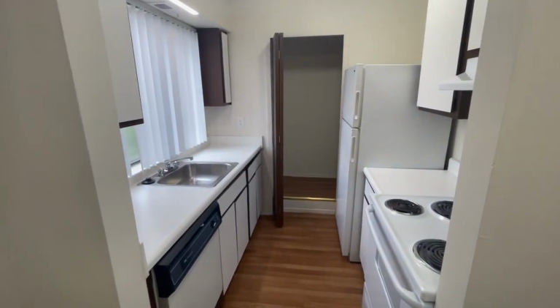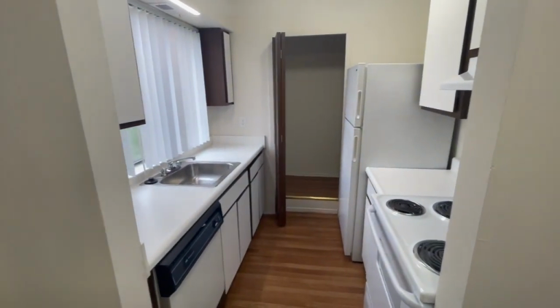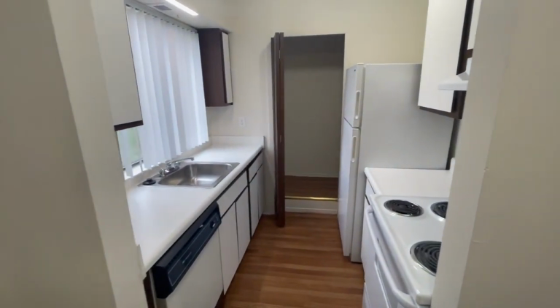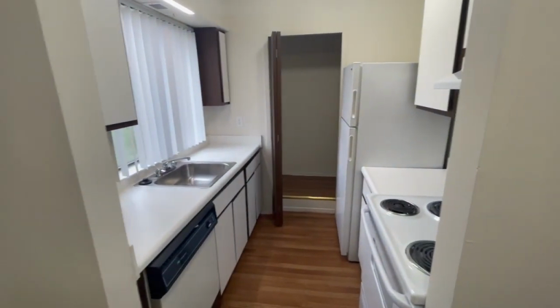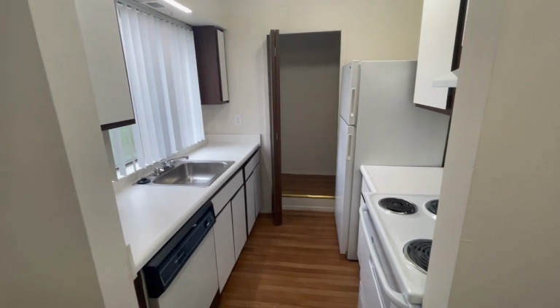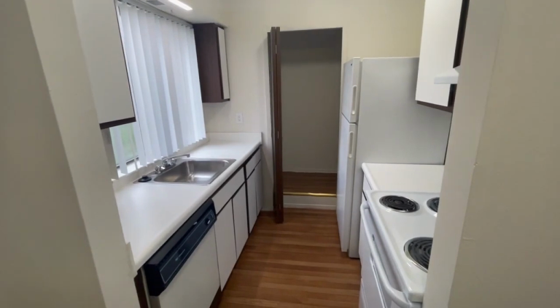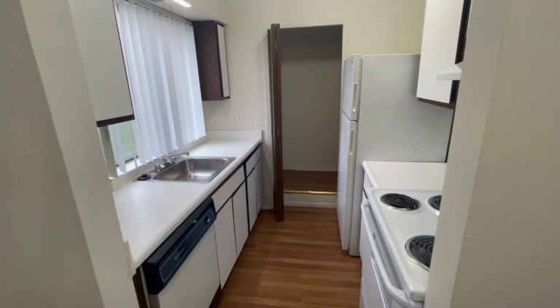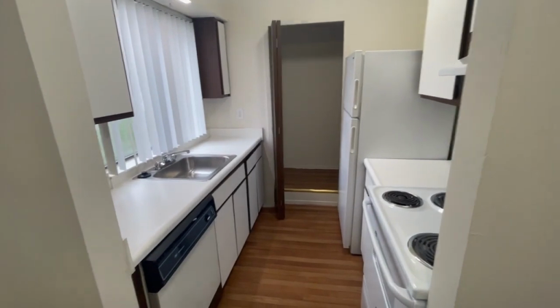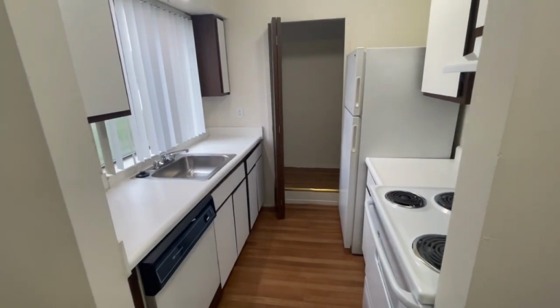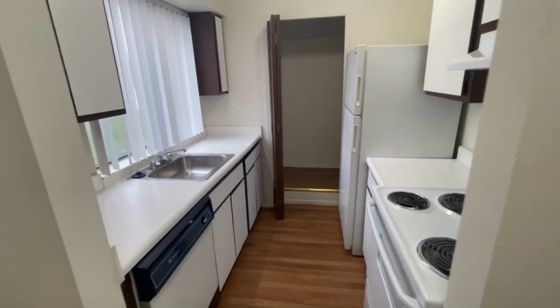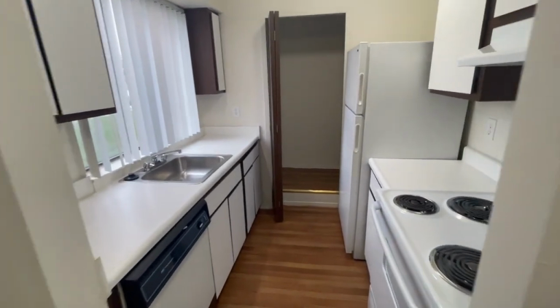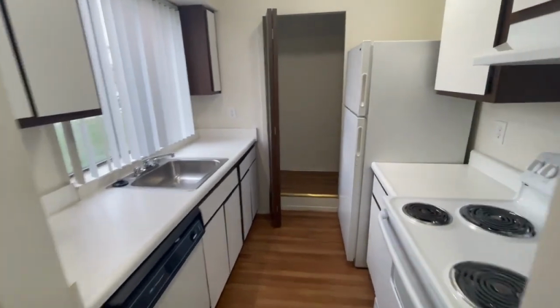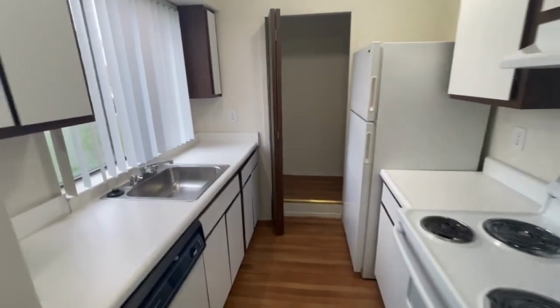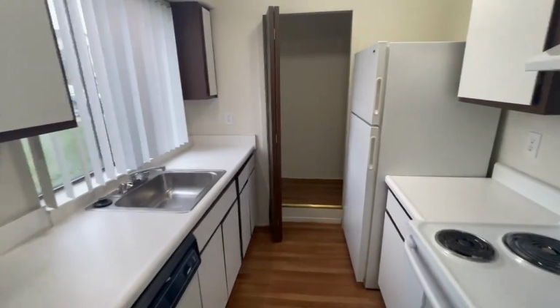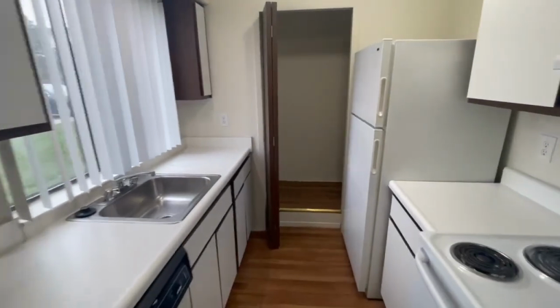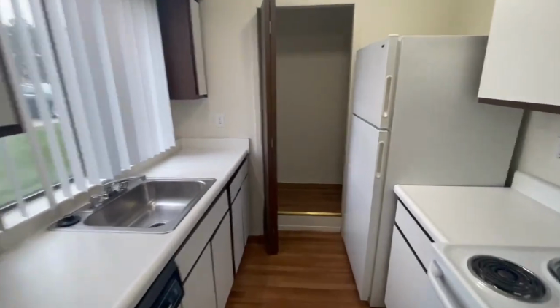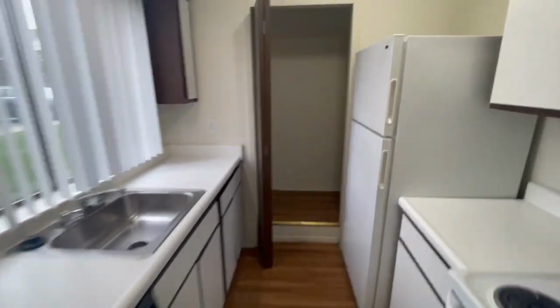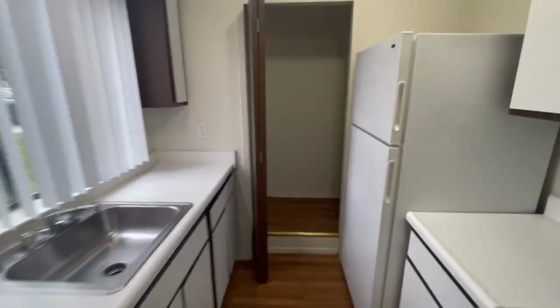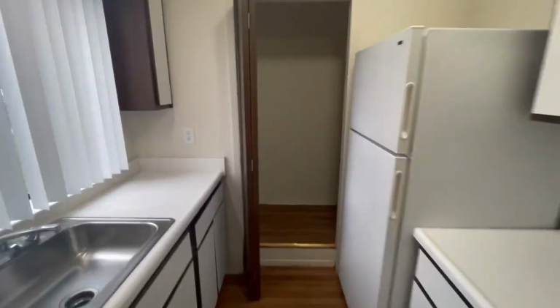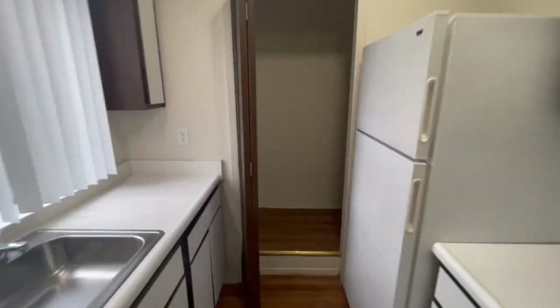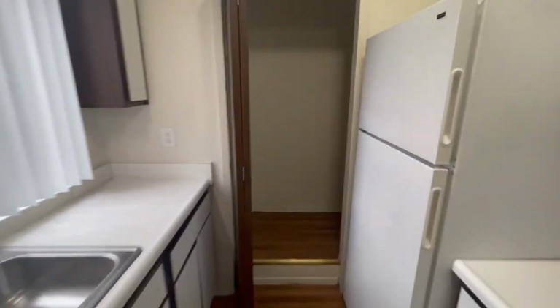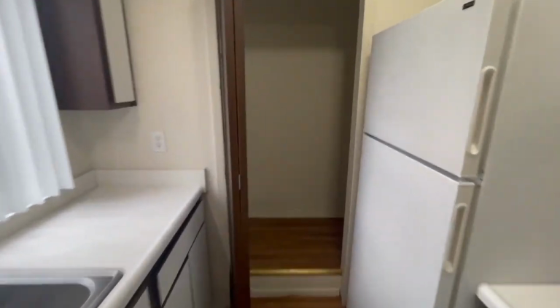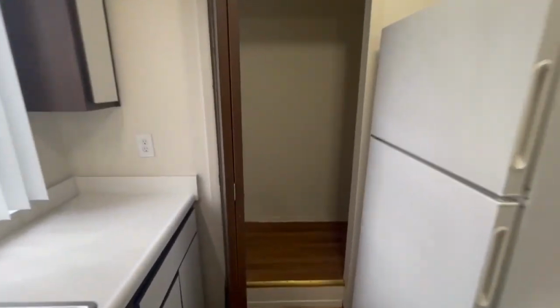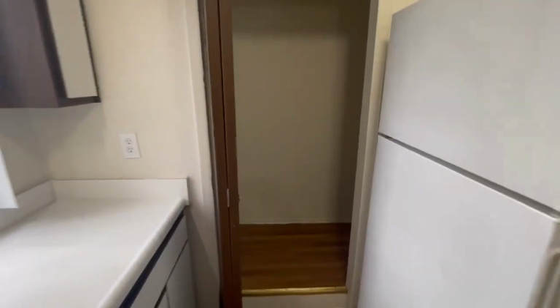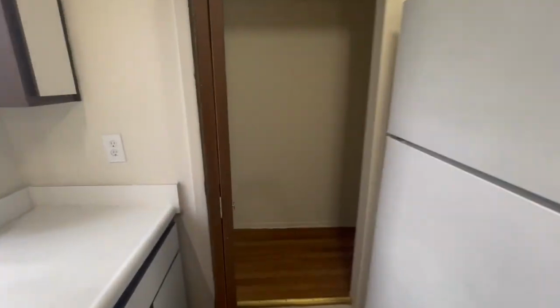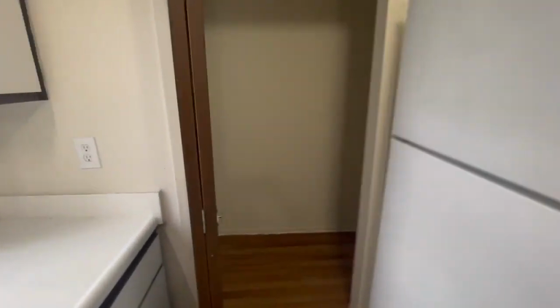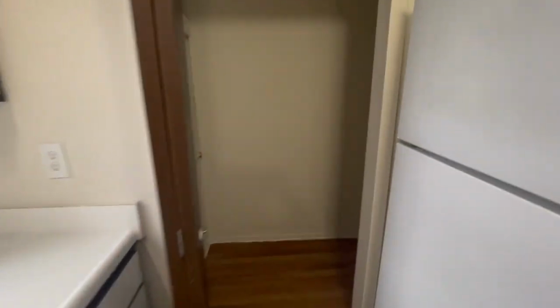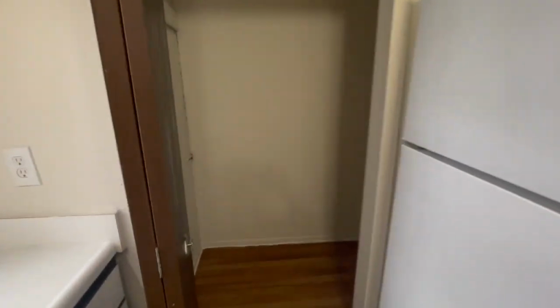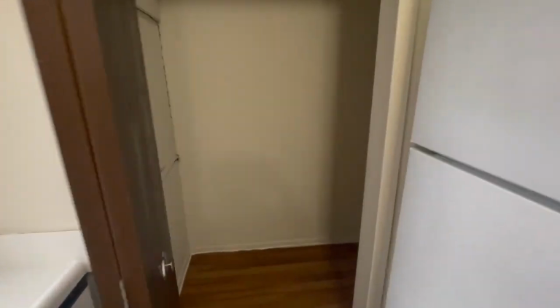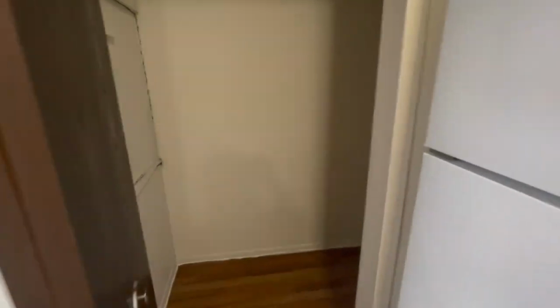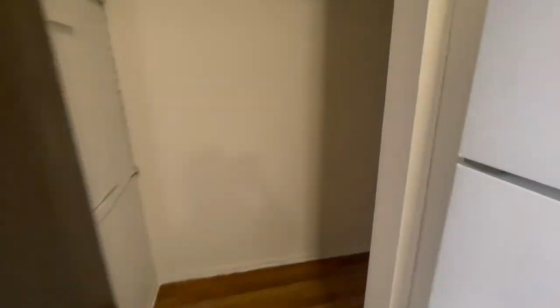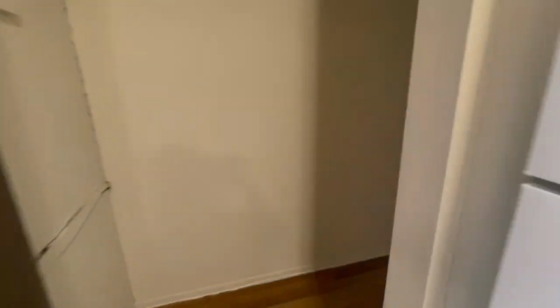You have the fridge, the stove, the dishwasher, and the garbage disposal. And a very nice size closet.